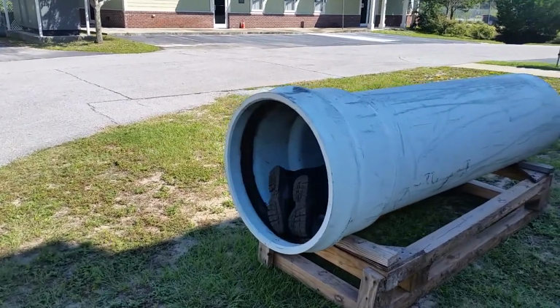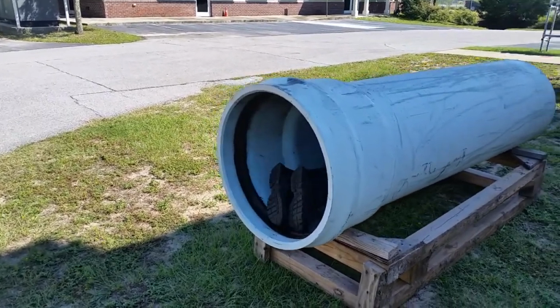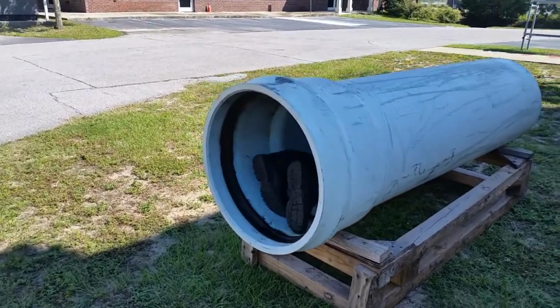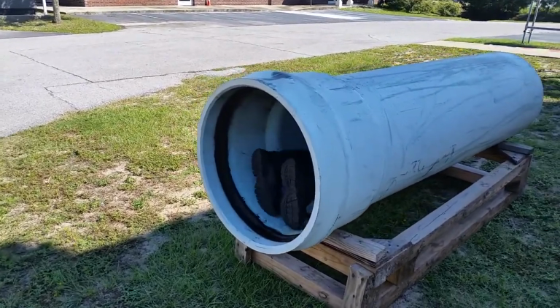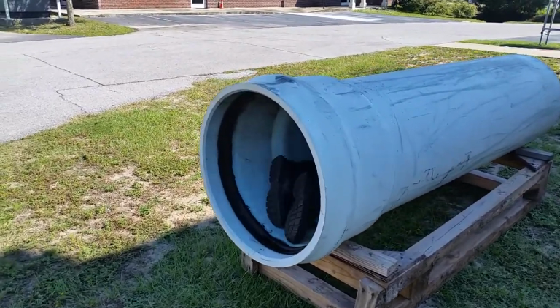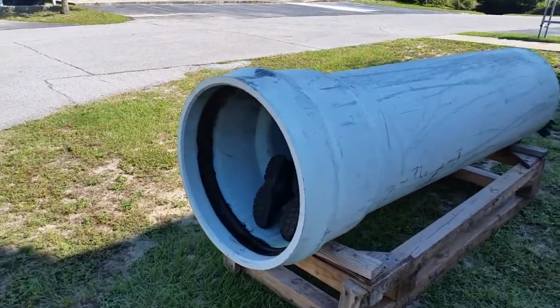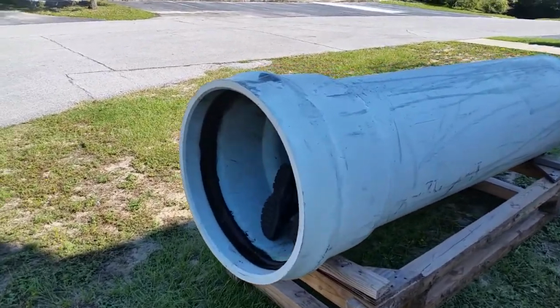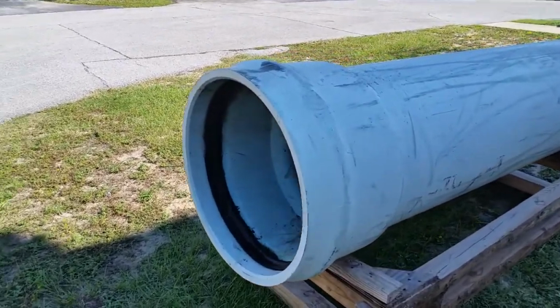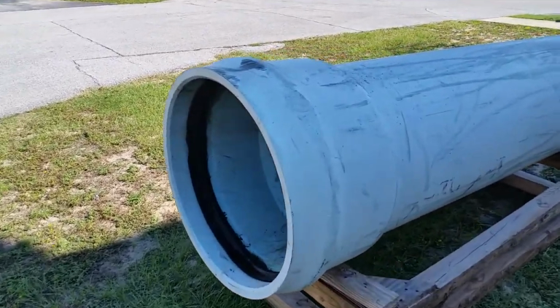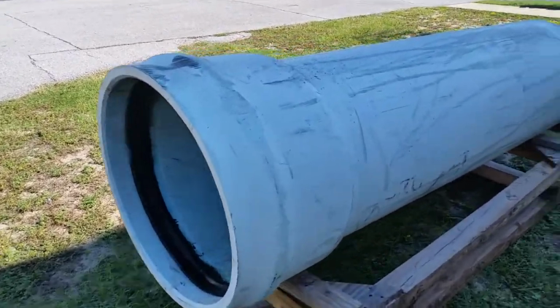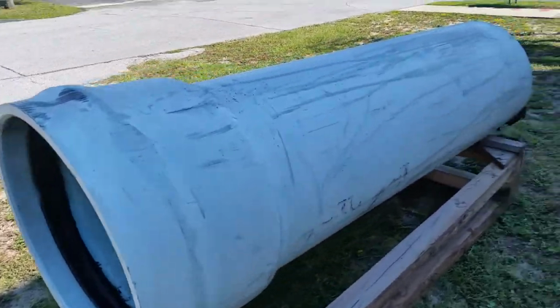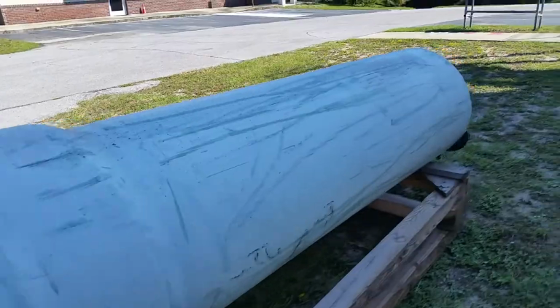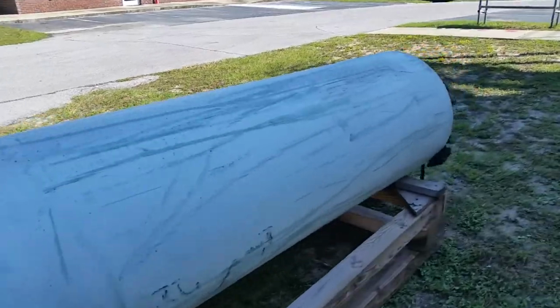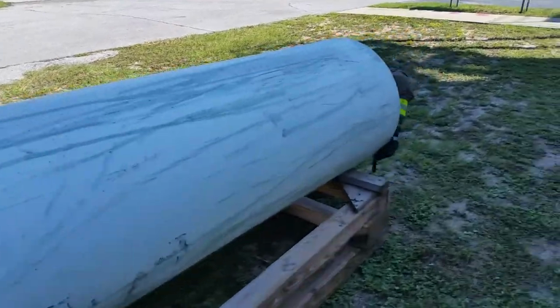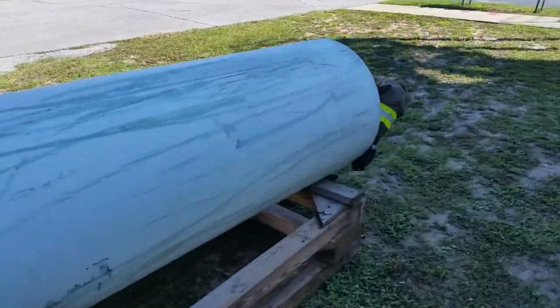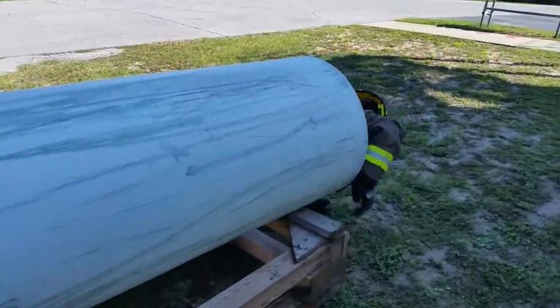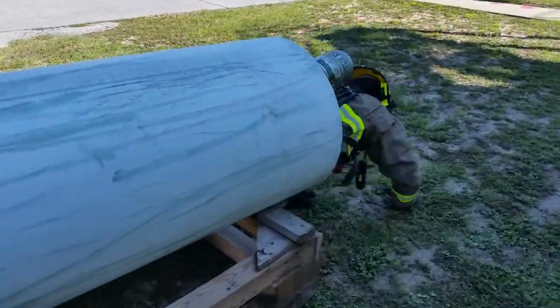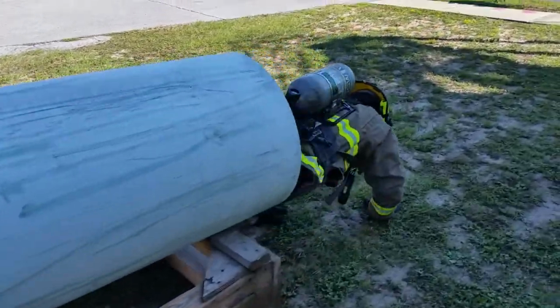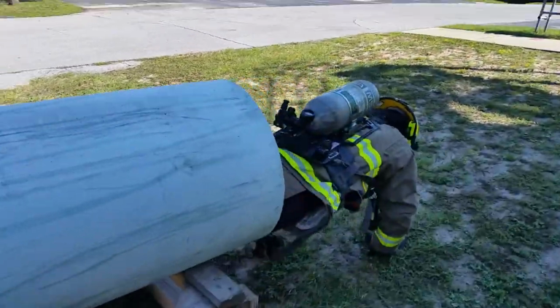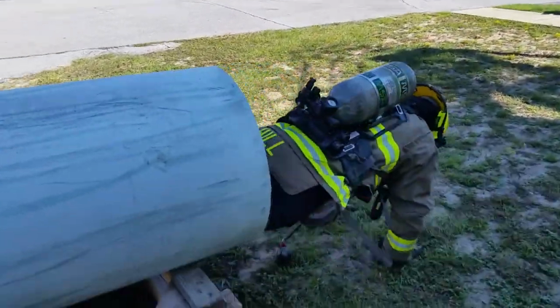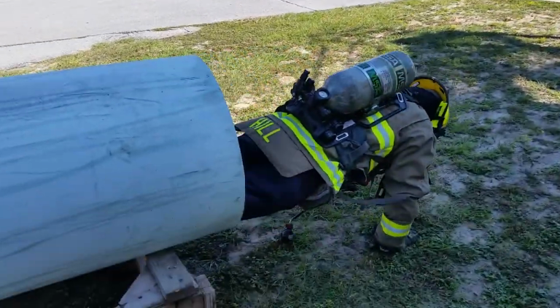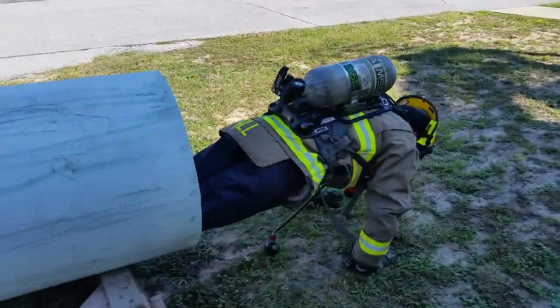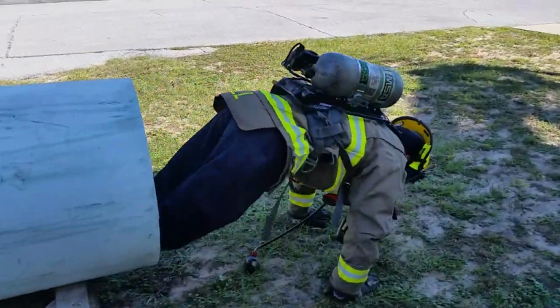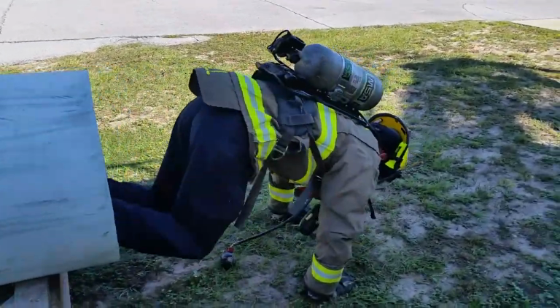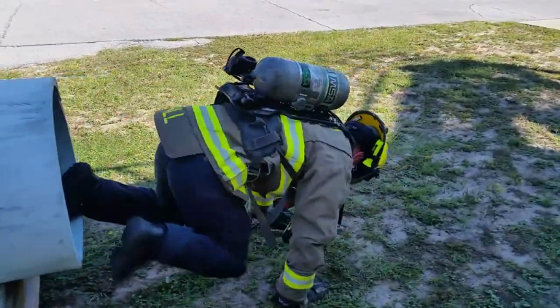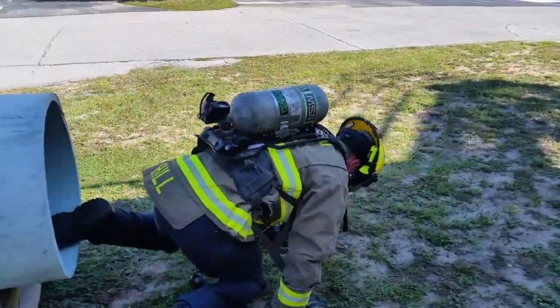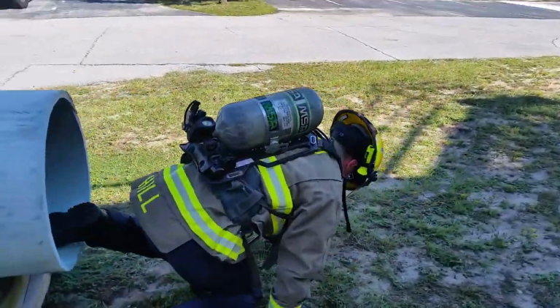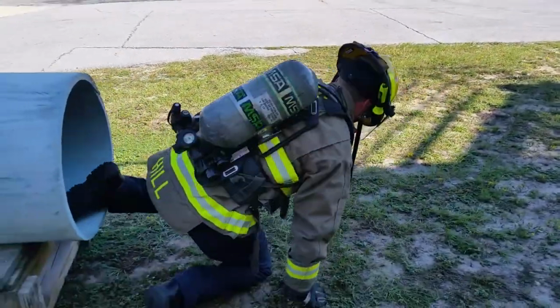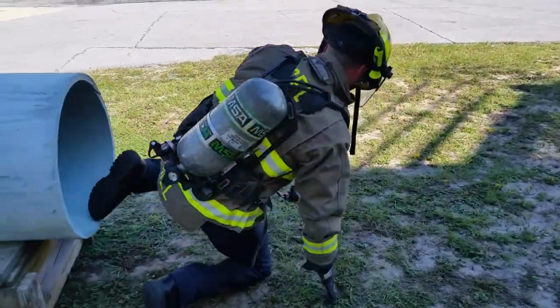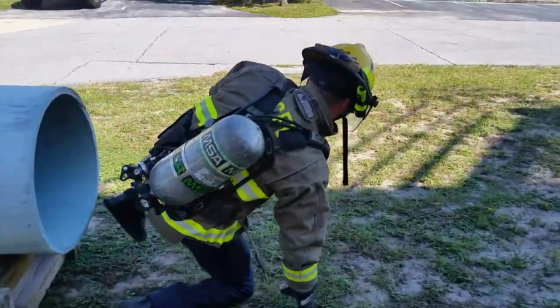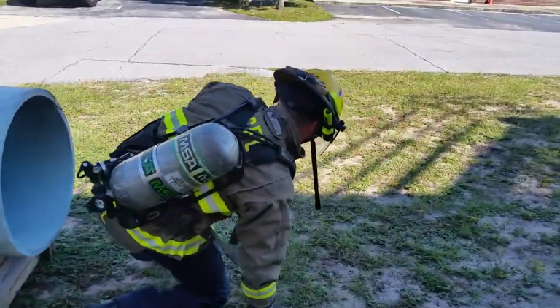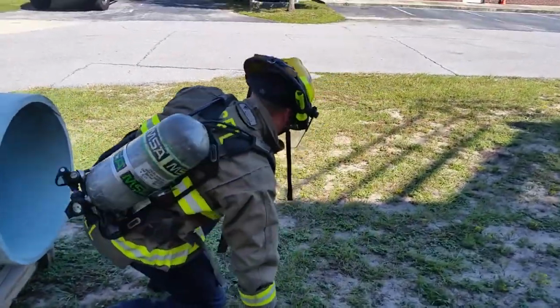Once the feet get in, it becomes very easy, and out he comes.